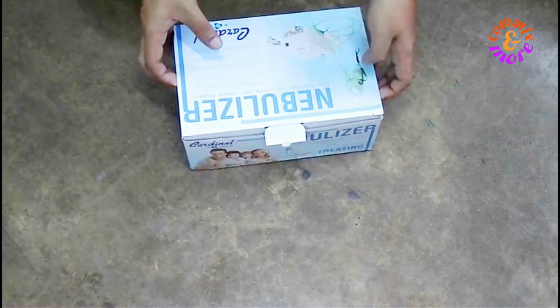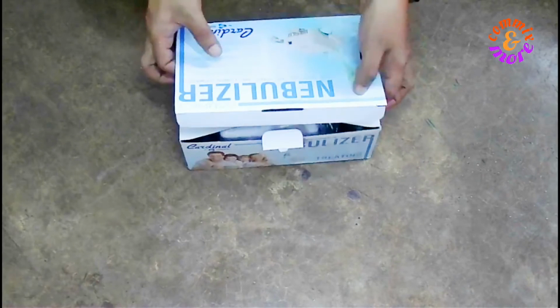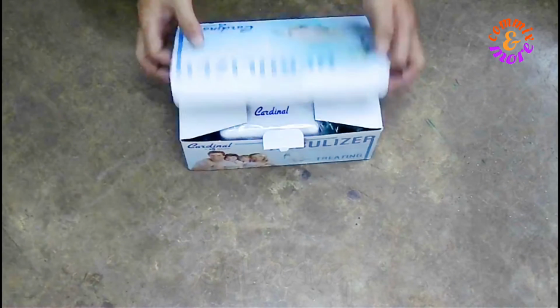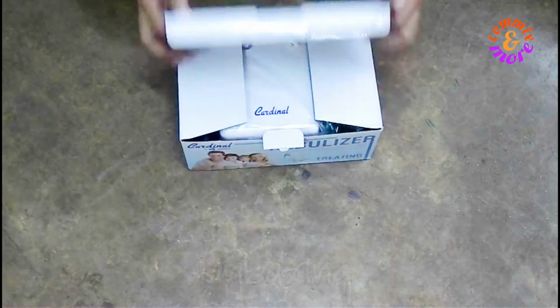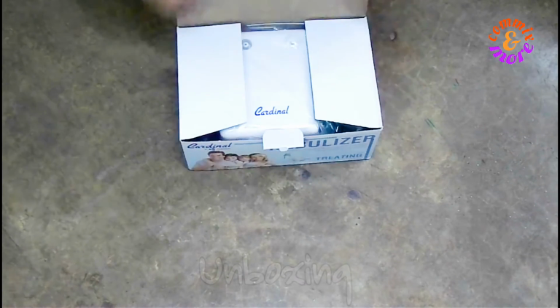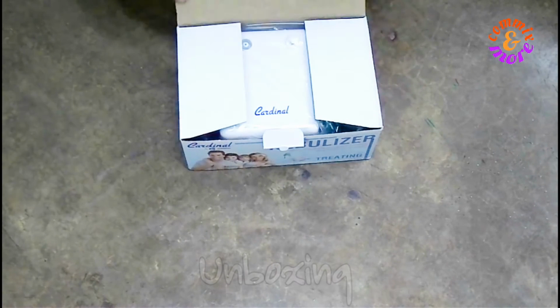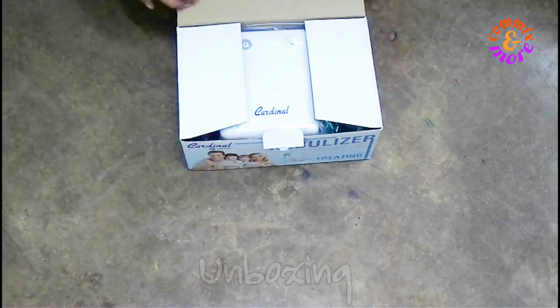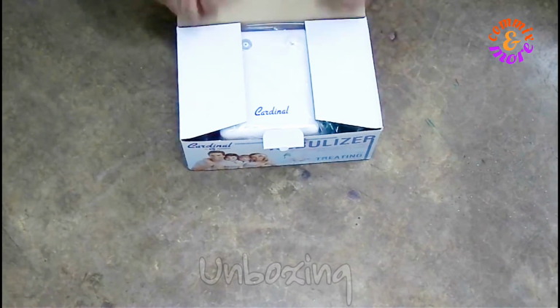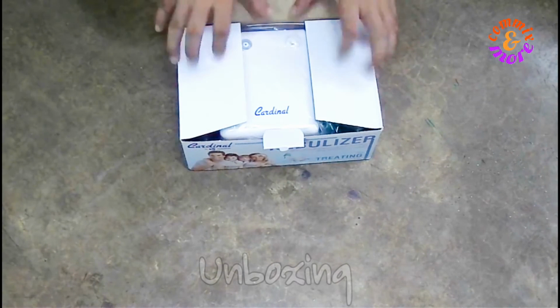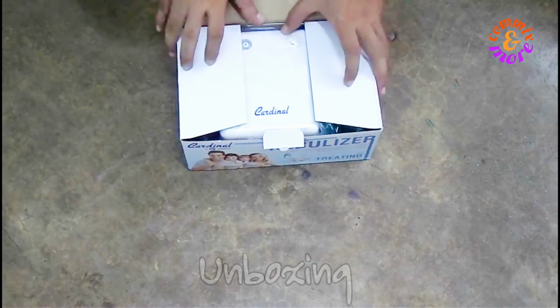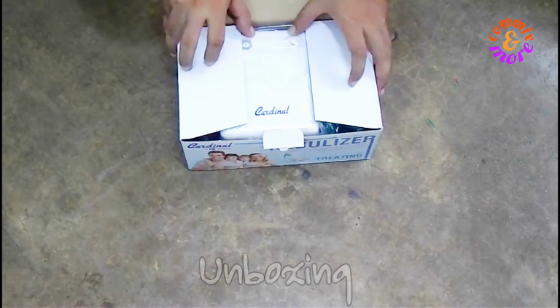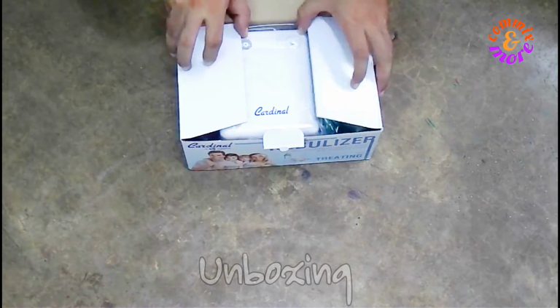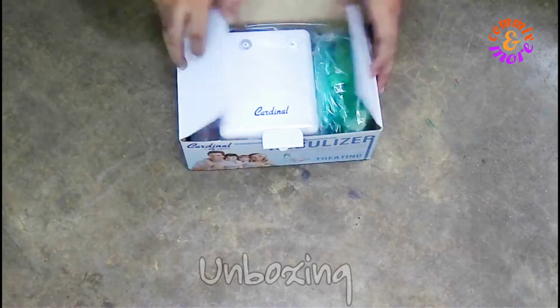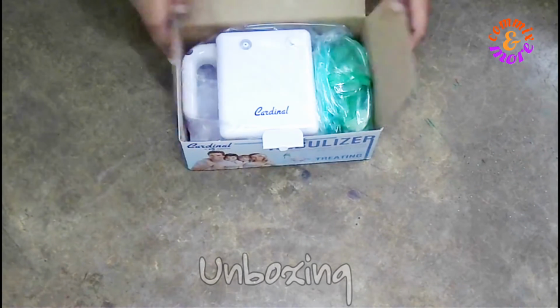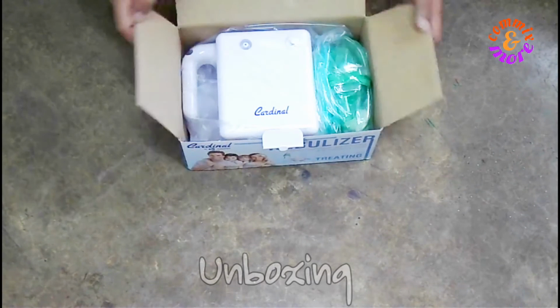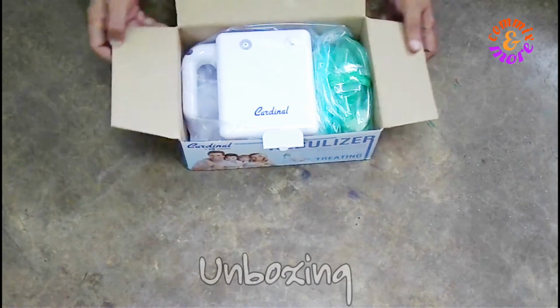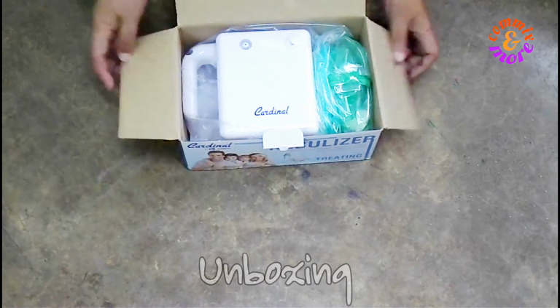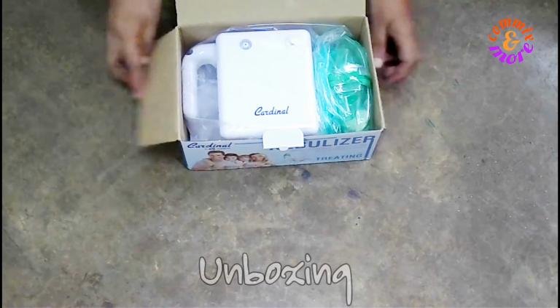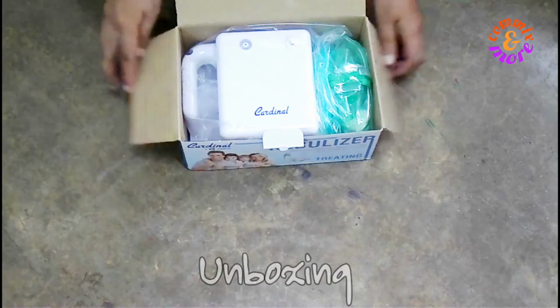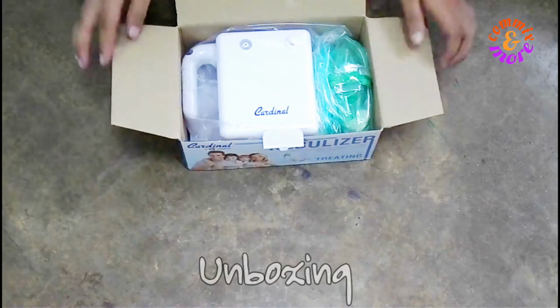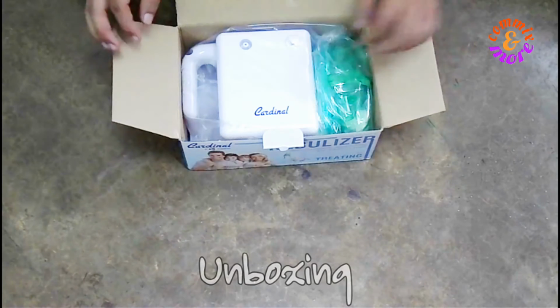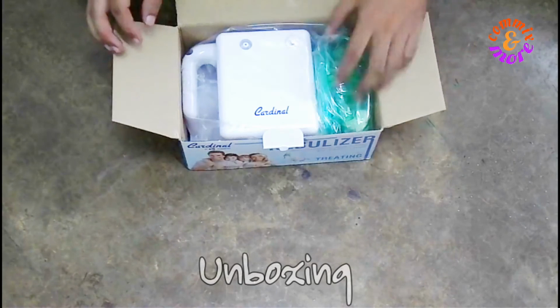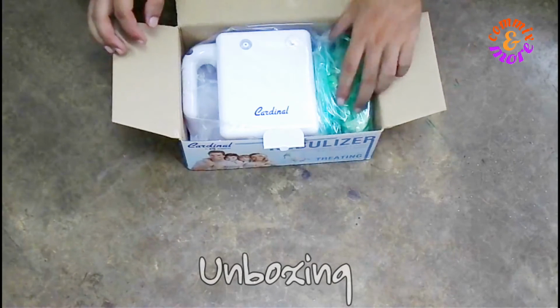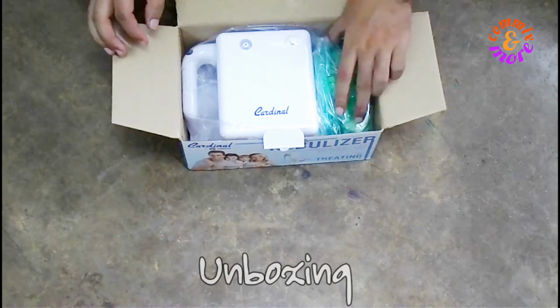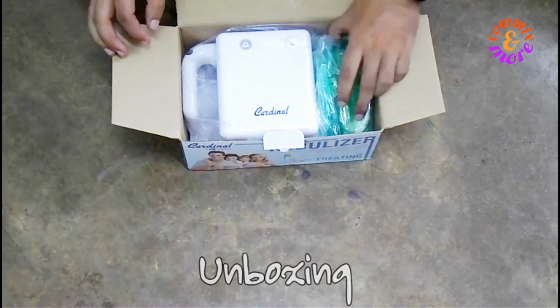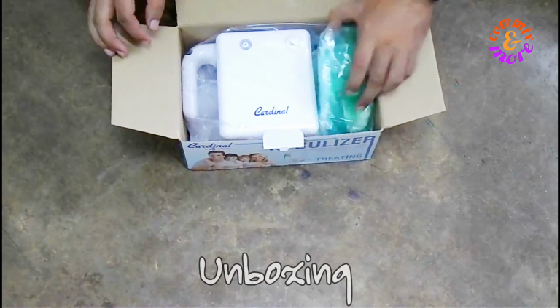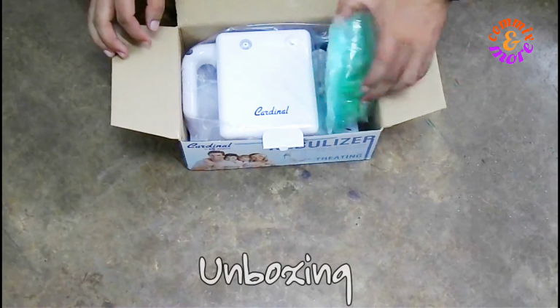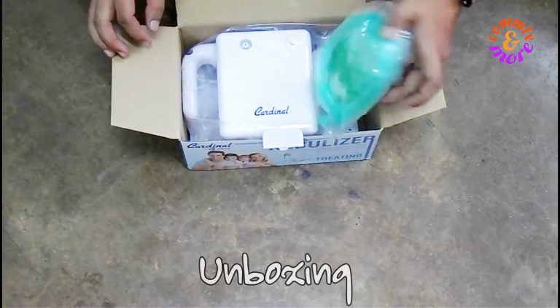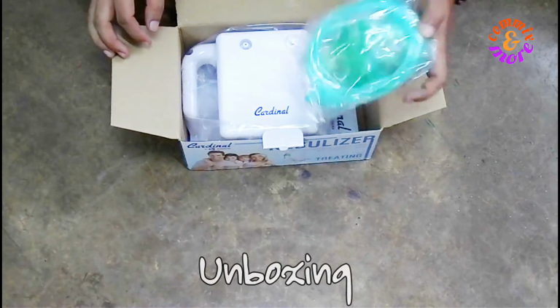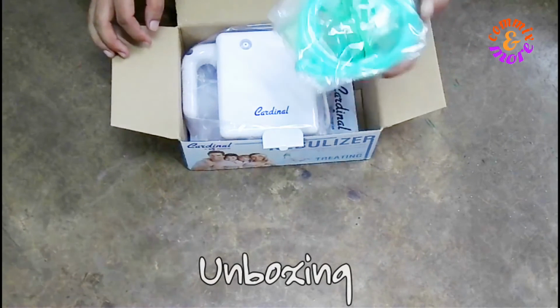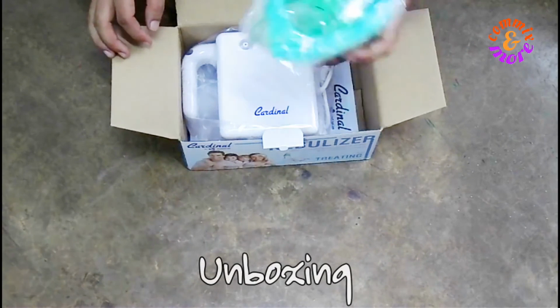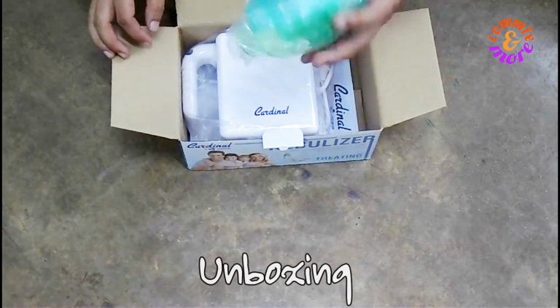The box contains the following: a set of face masks, the main nebulizer unit, and the manual.